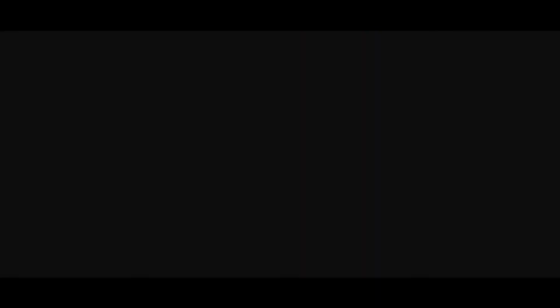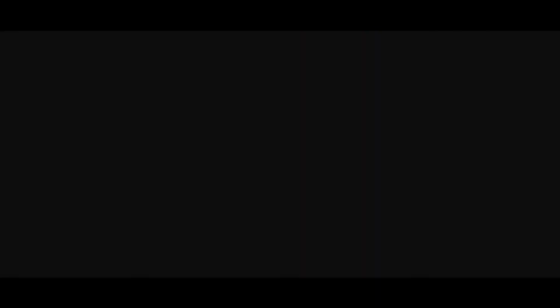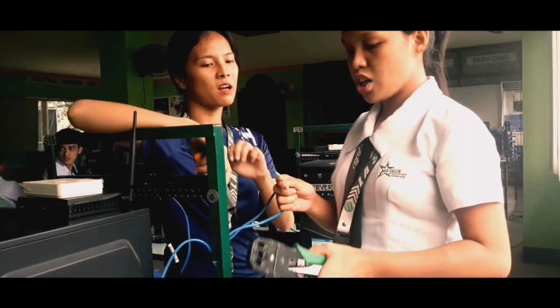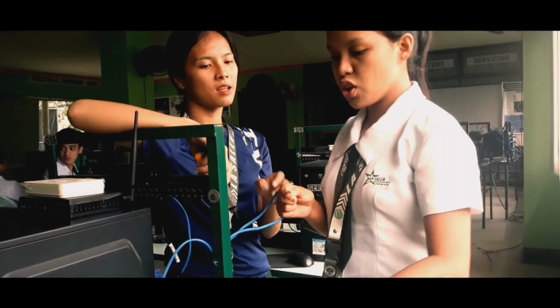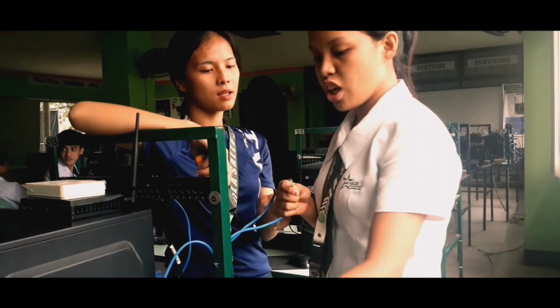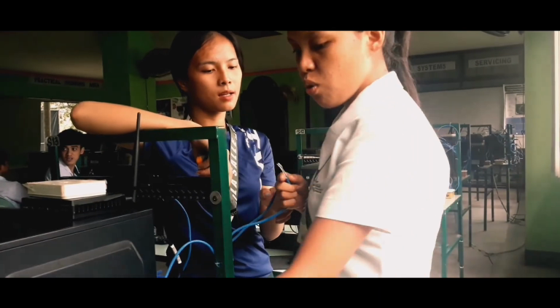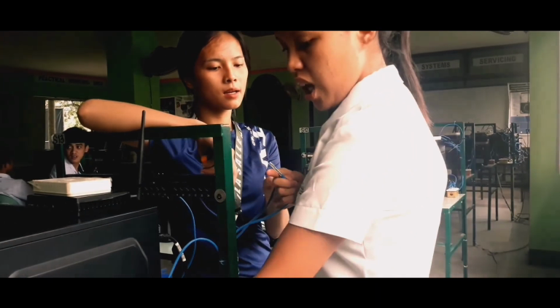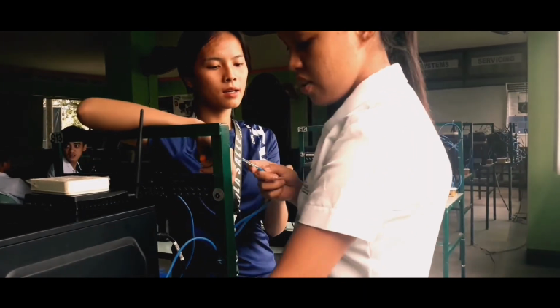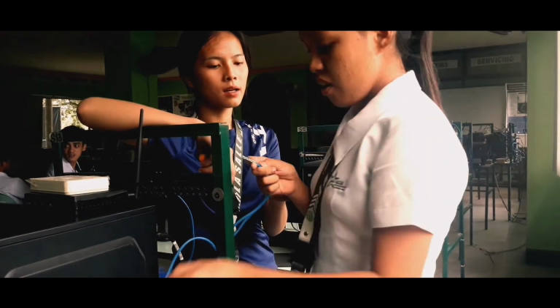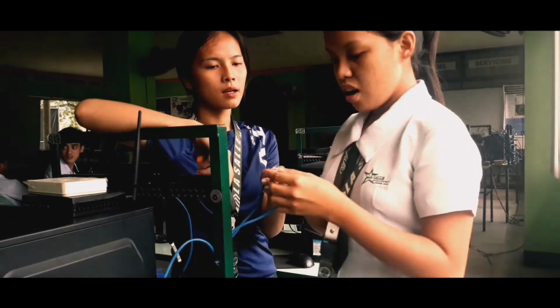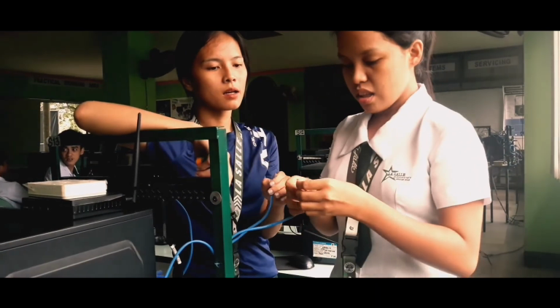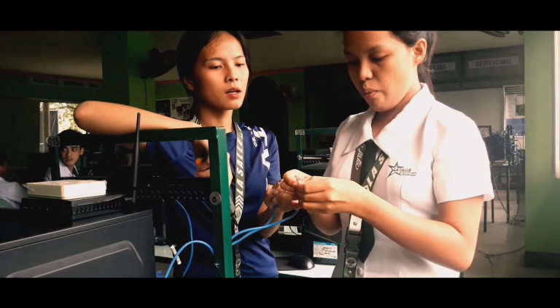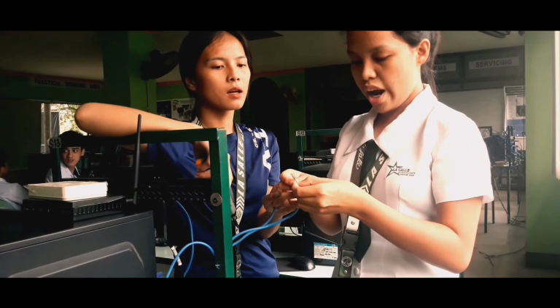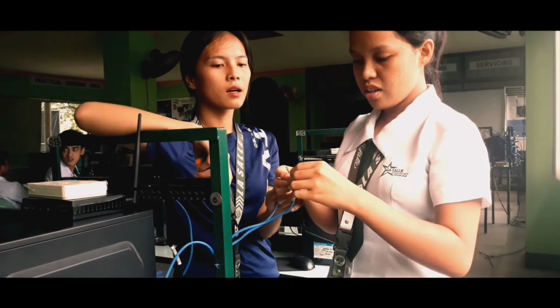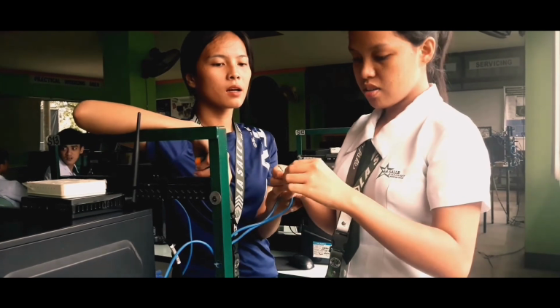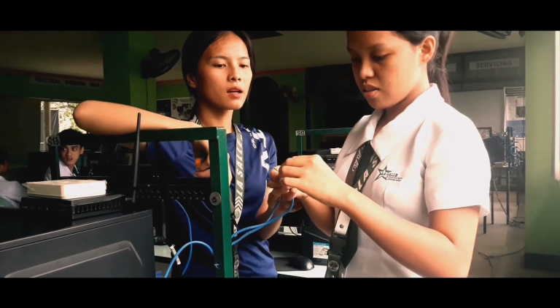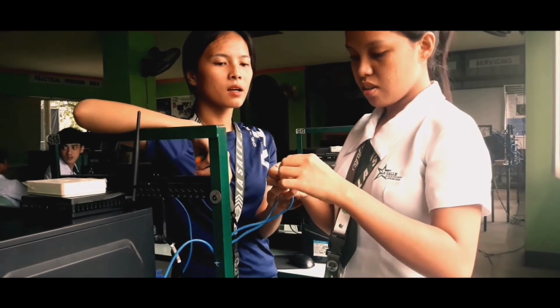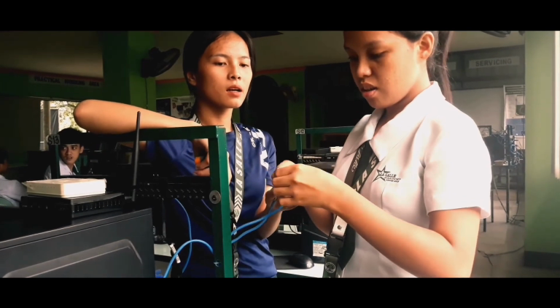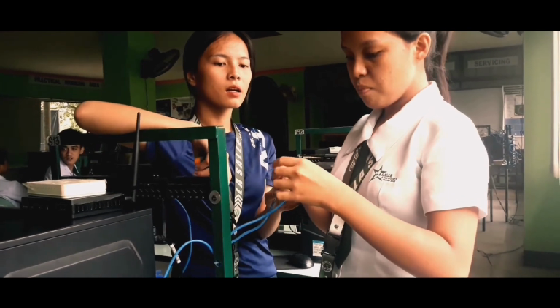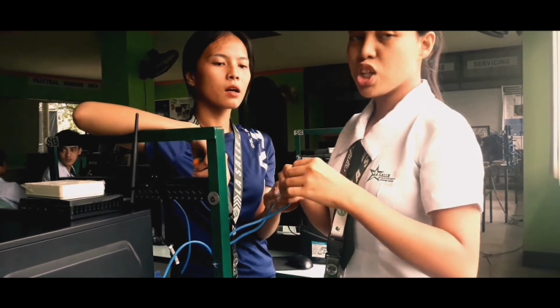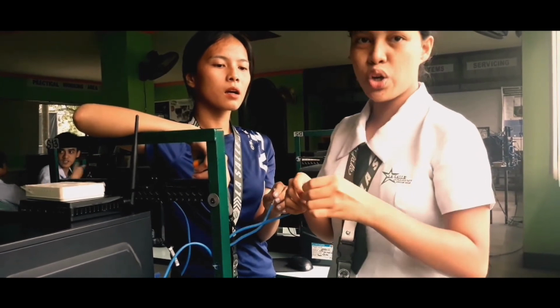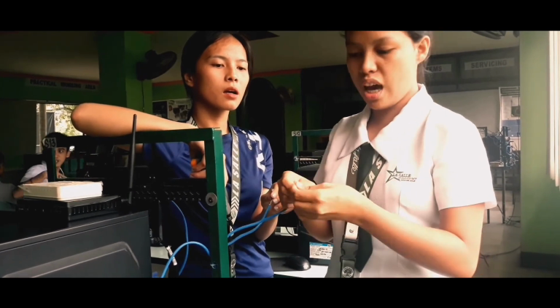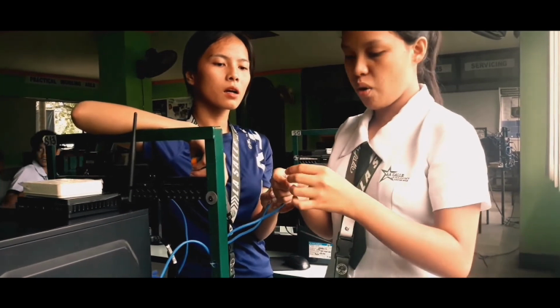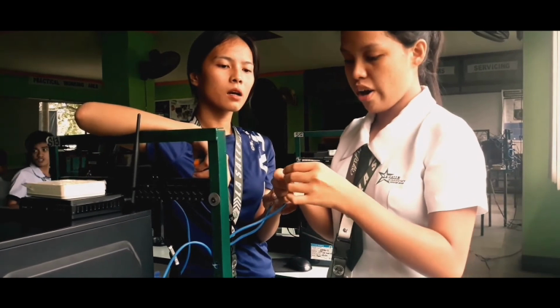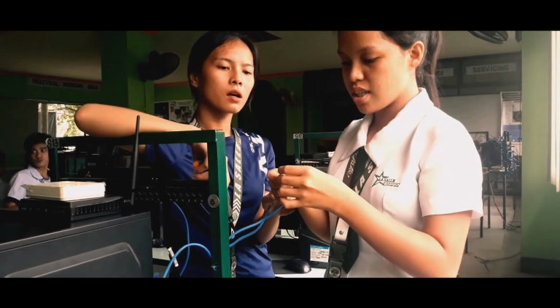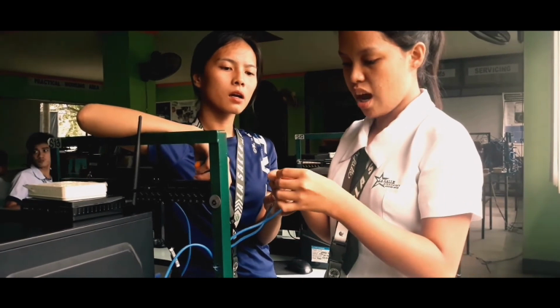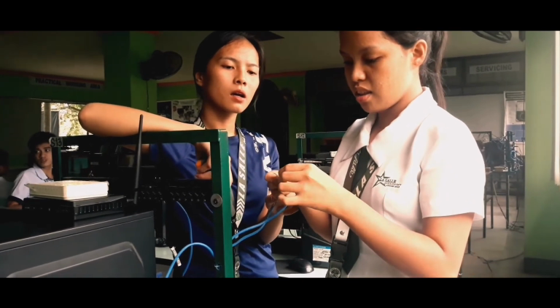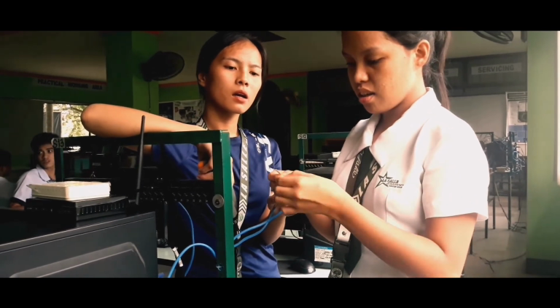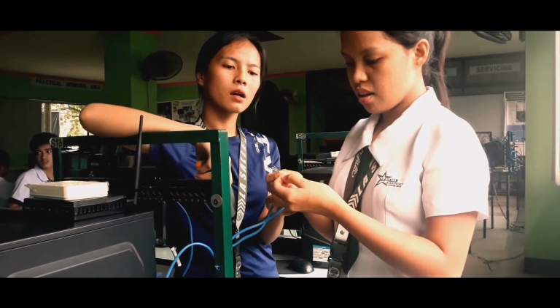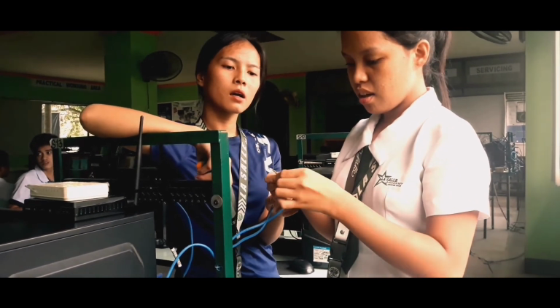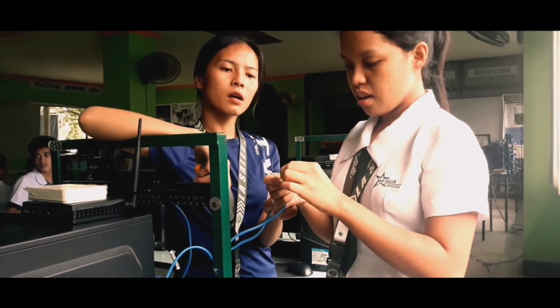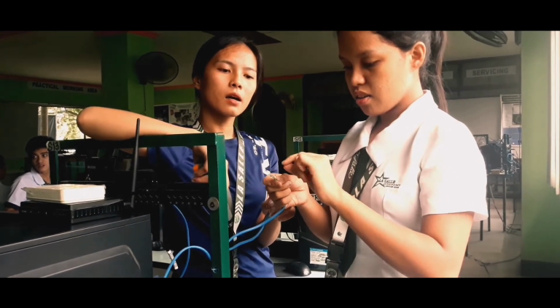First, you need to clip the wires. Make sure that the wires are clean and straight so that when you punch them they will not get tangled.